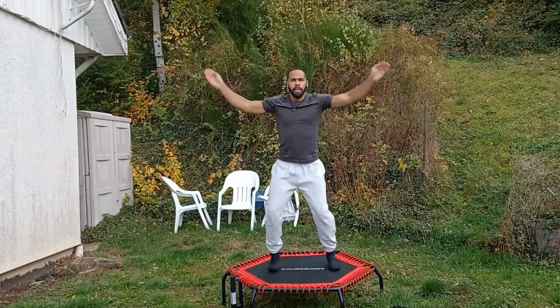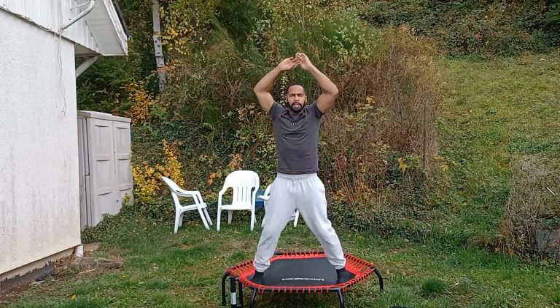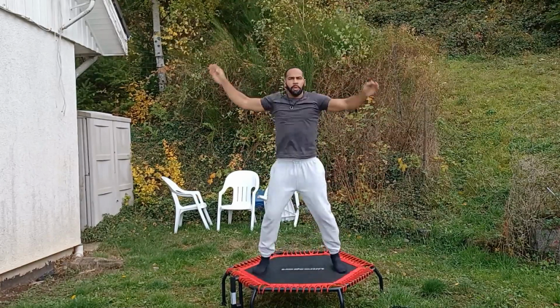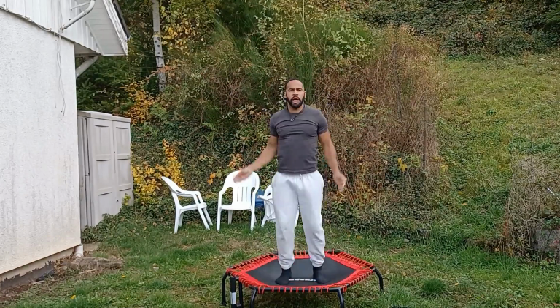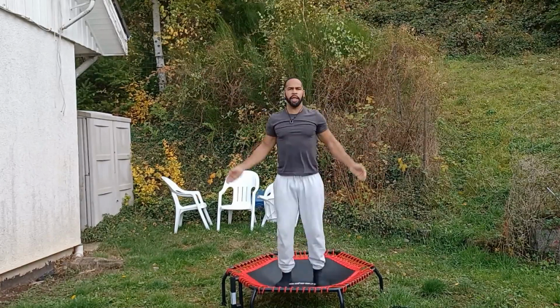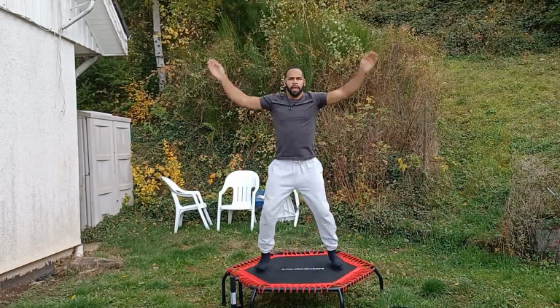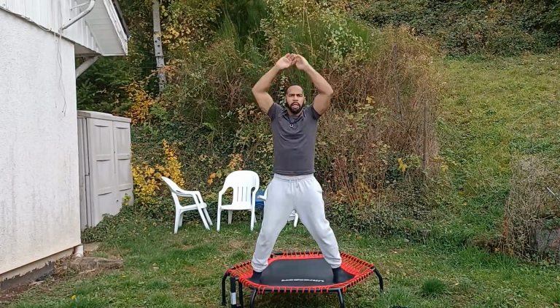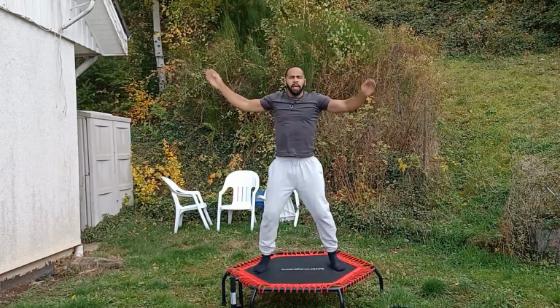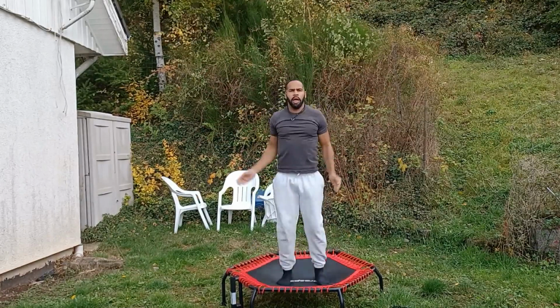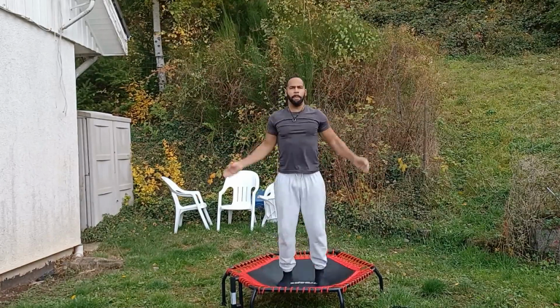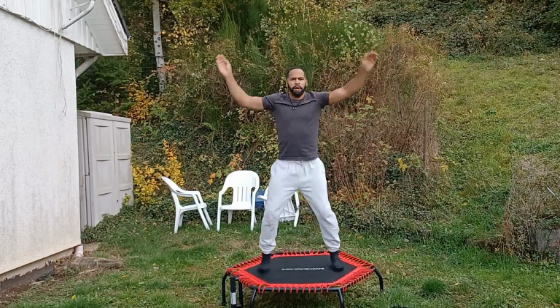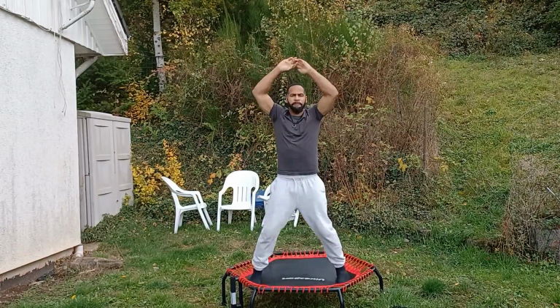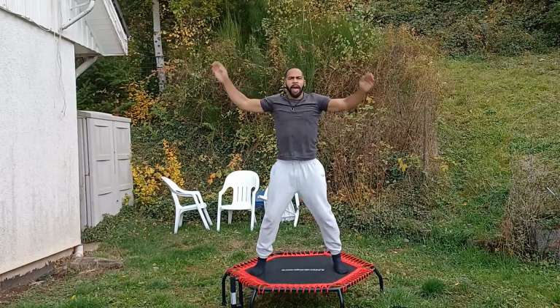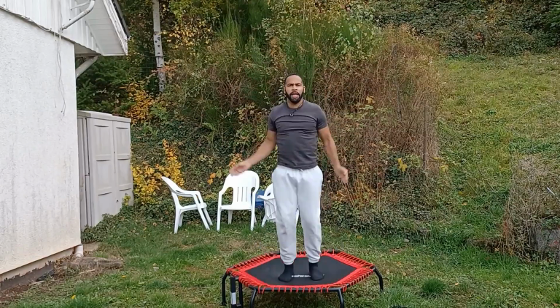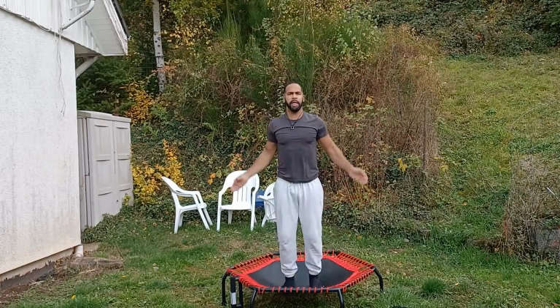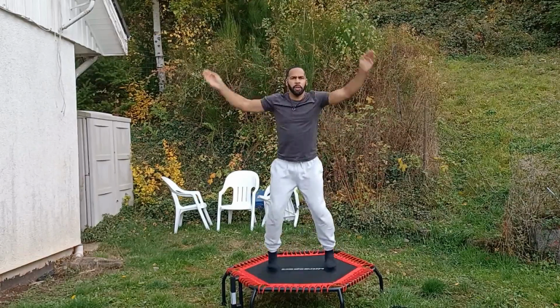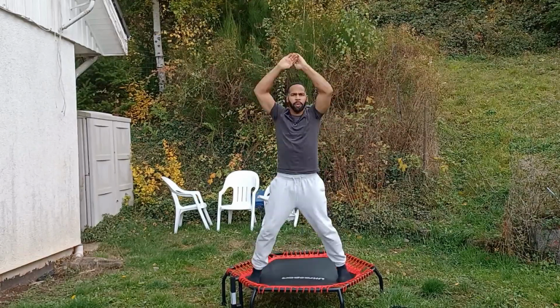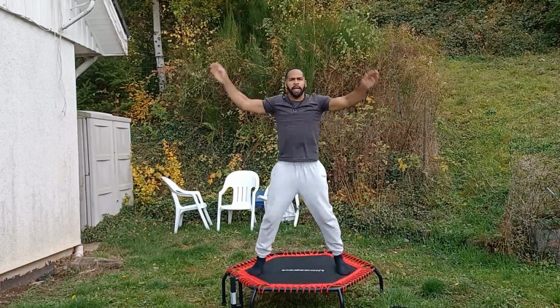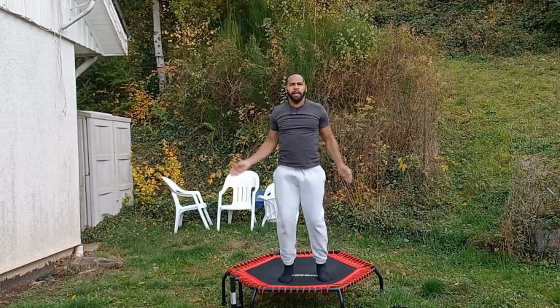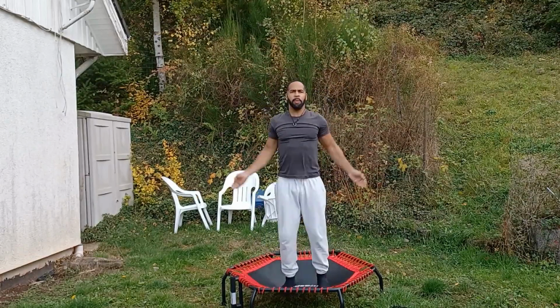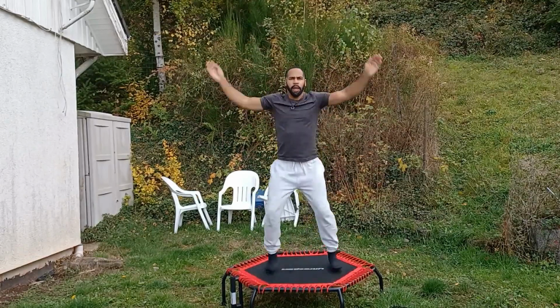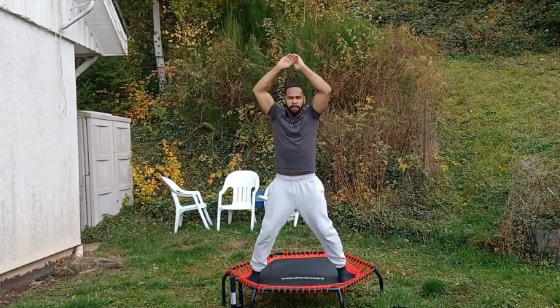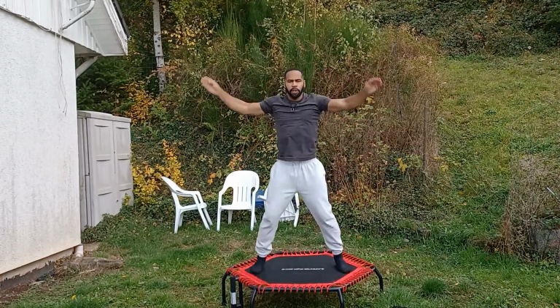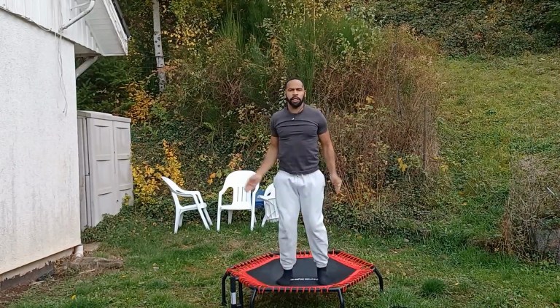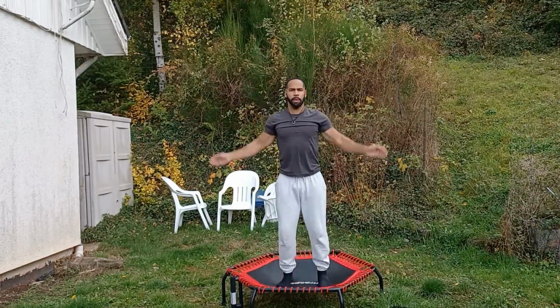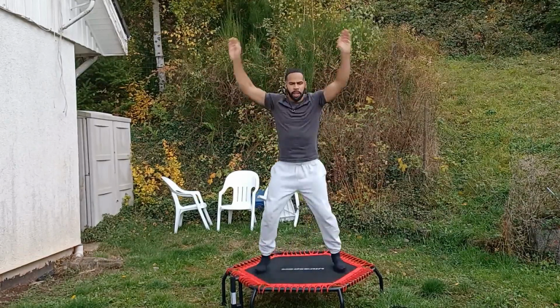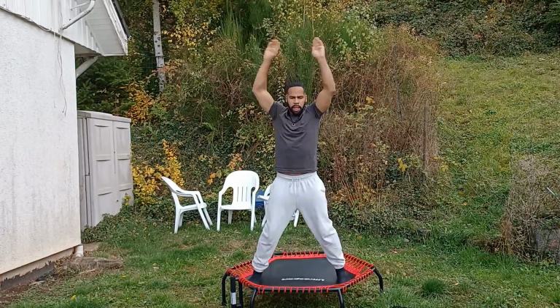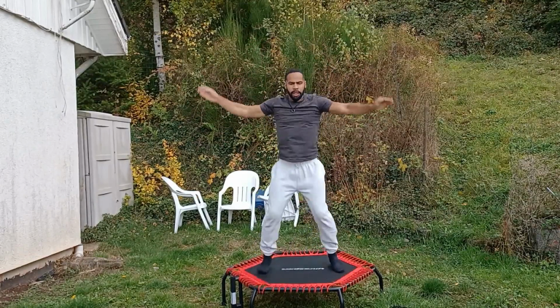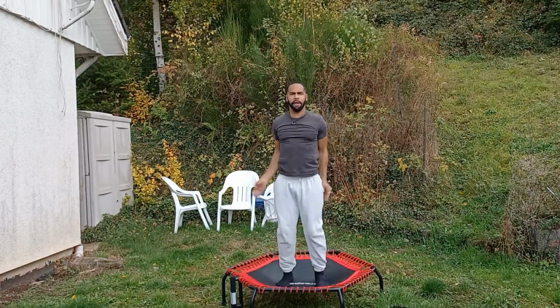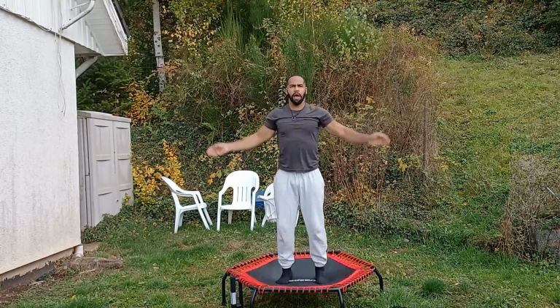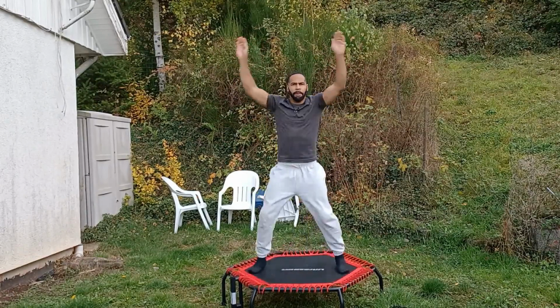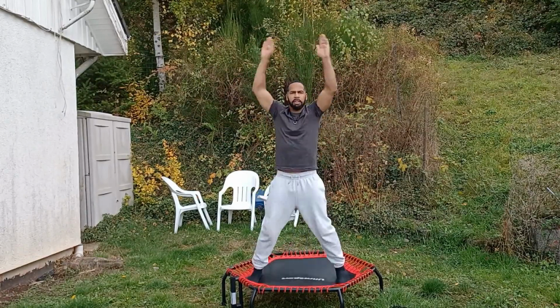Since we're trying to burn fat and lose weight, we've got to make sure that we're giving it our best.